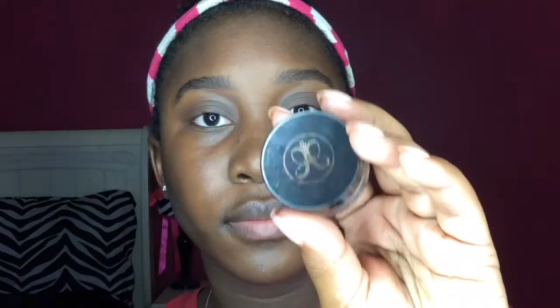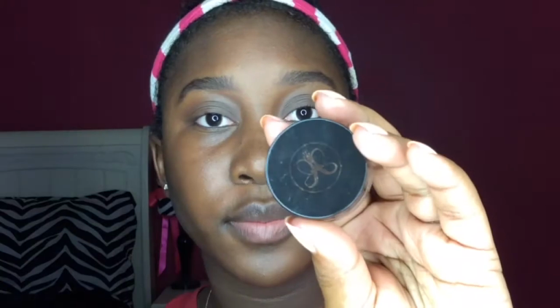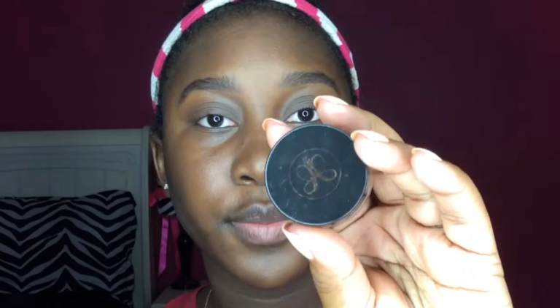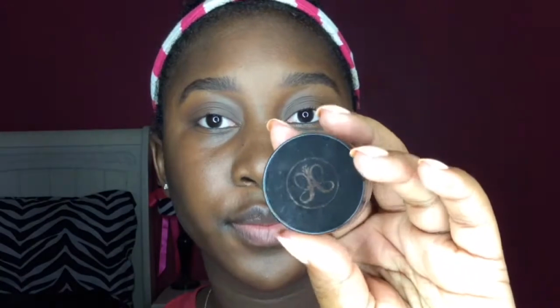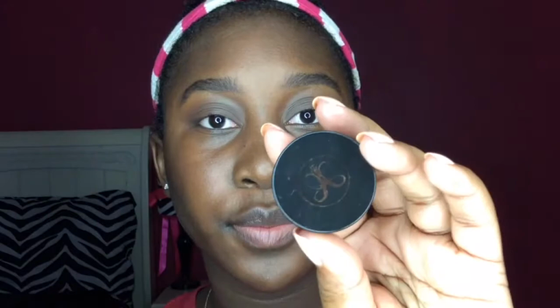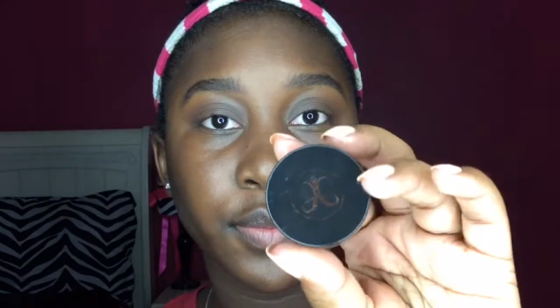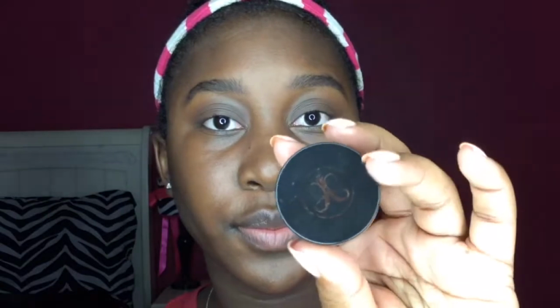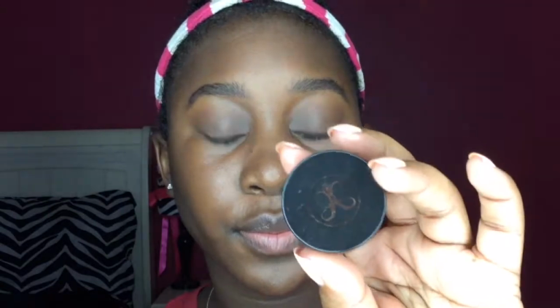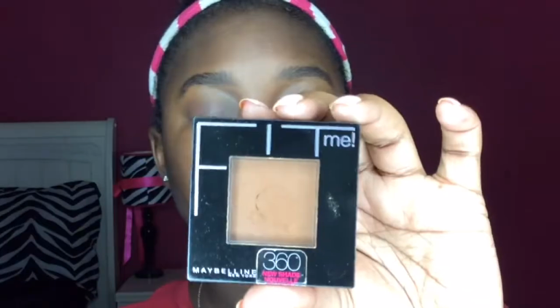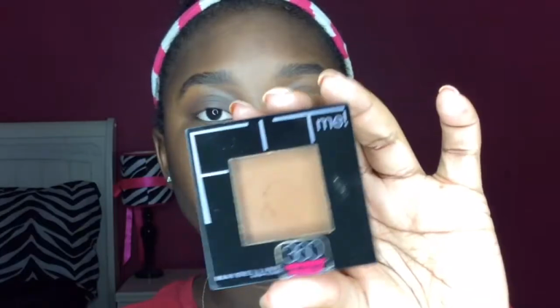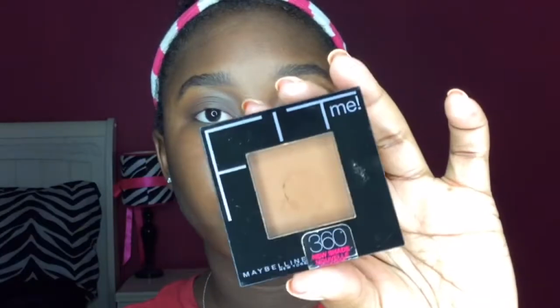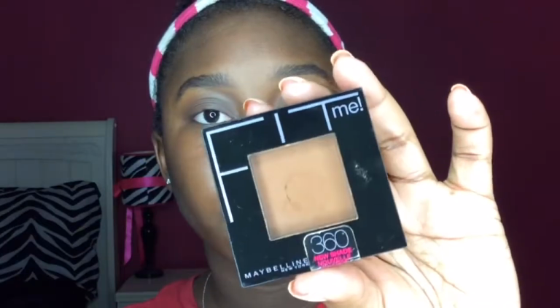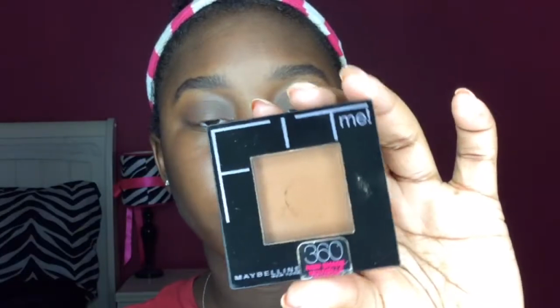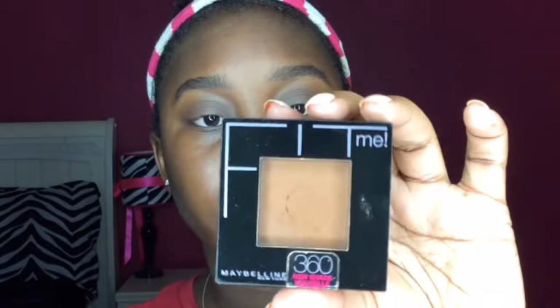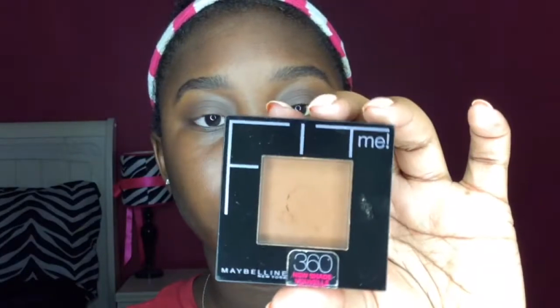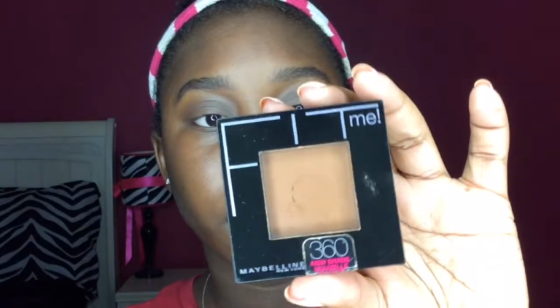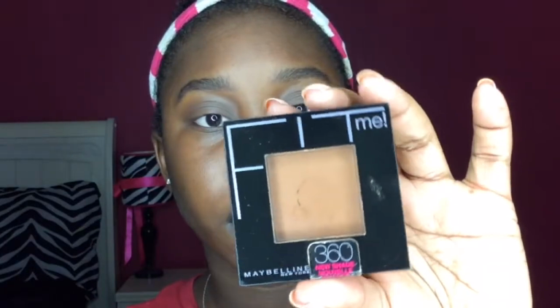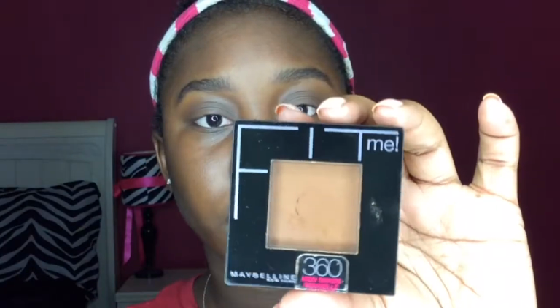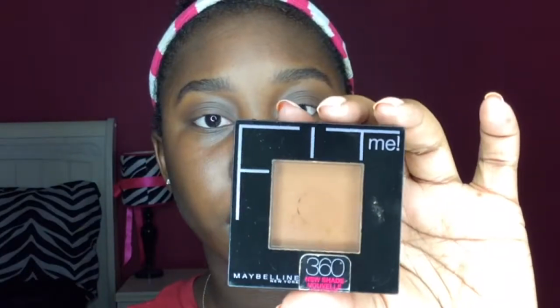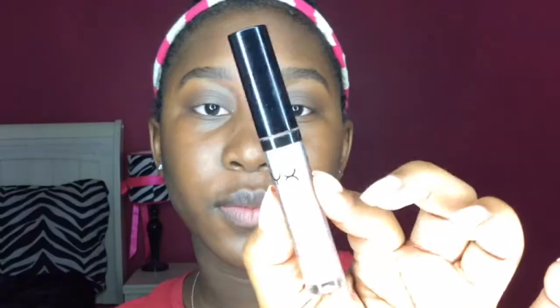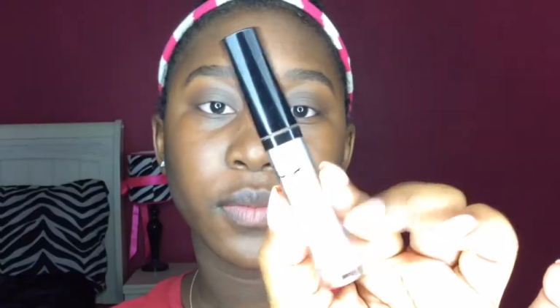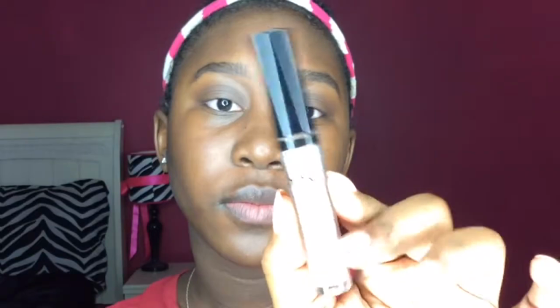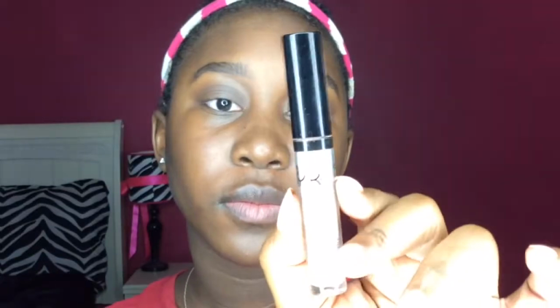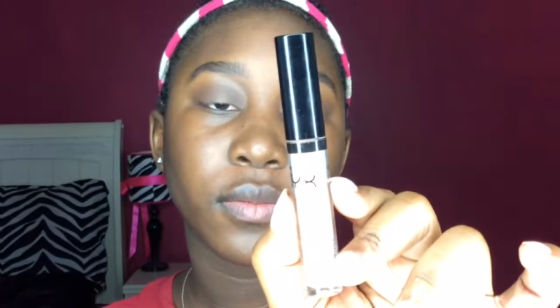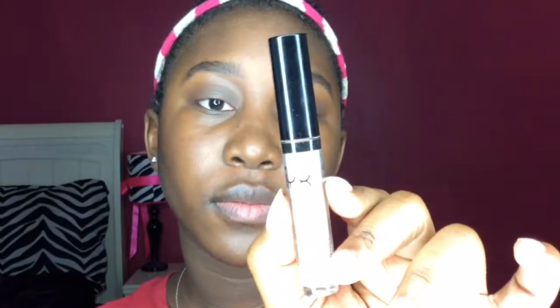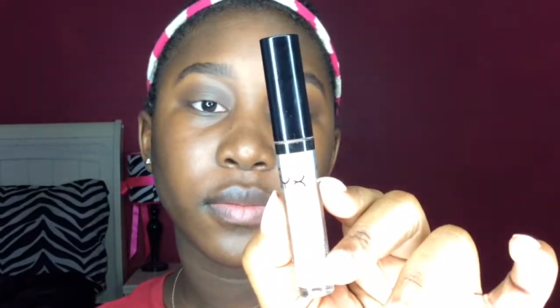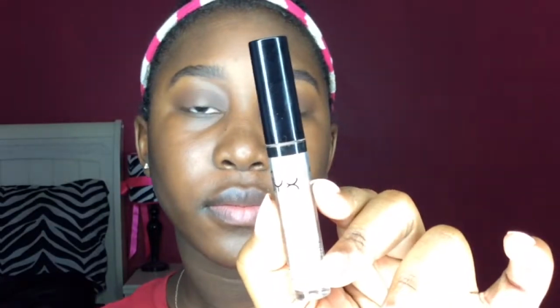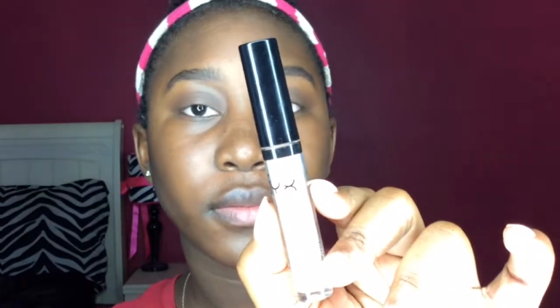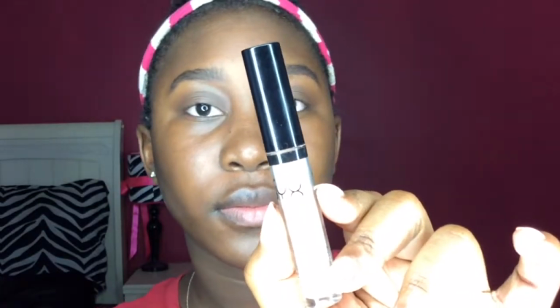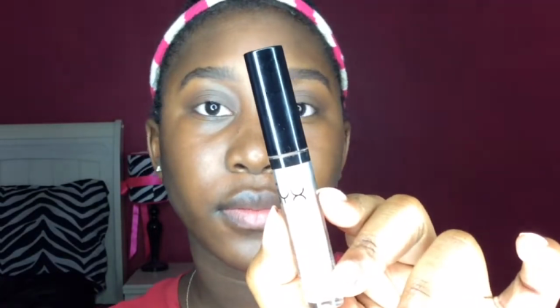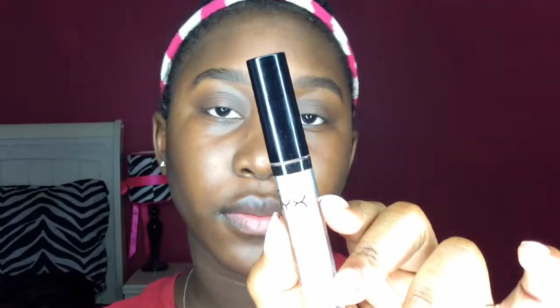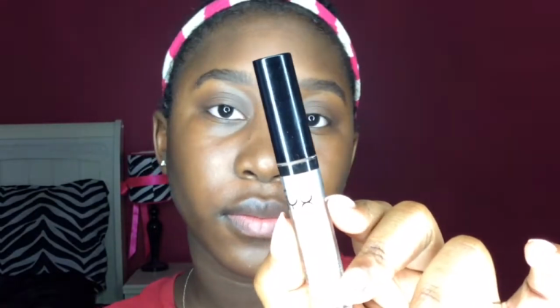Hey y'all, welcome back to my channel. It's Aliyah back with another video. Today I have for you this rainbow winged liner inspired by Pride Month.